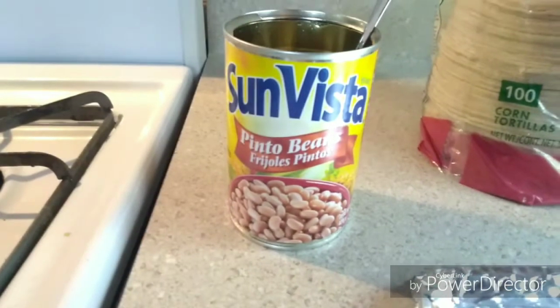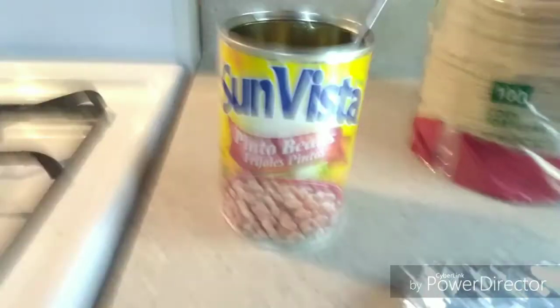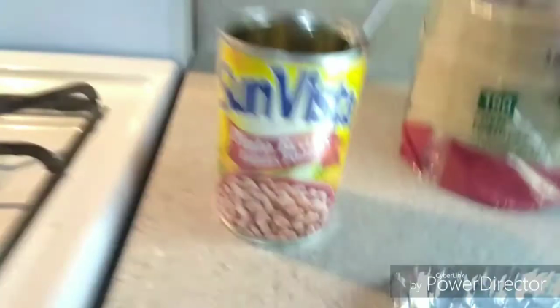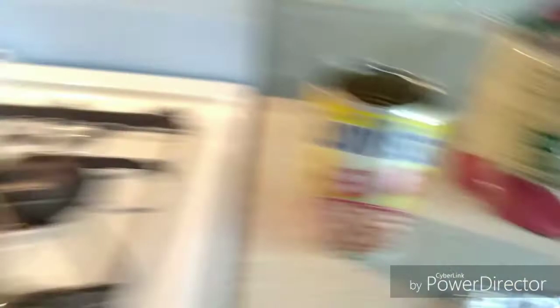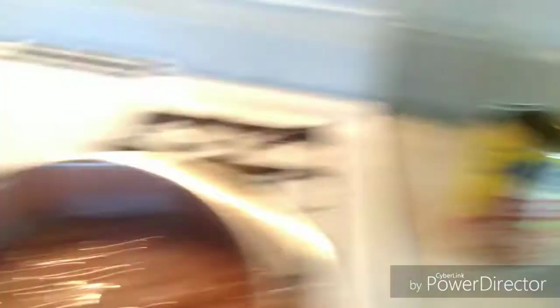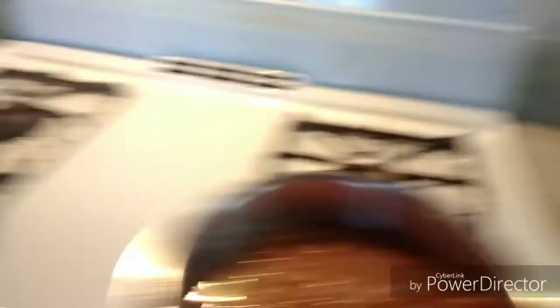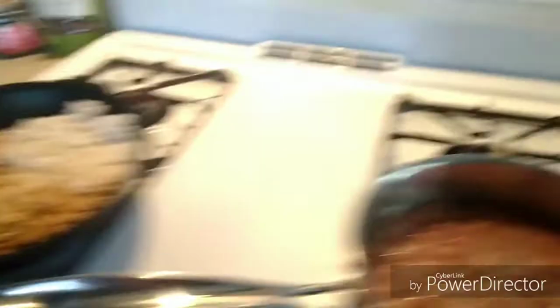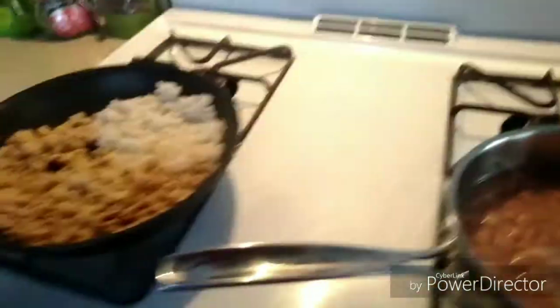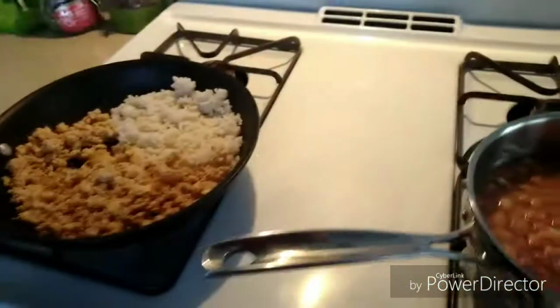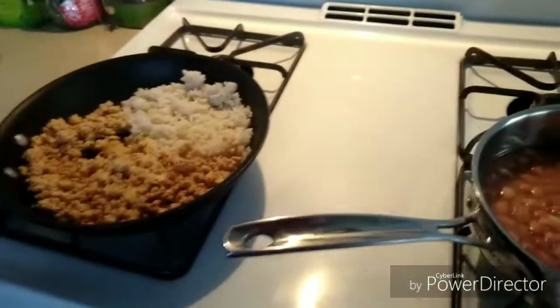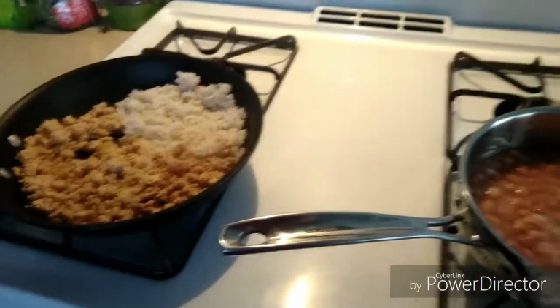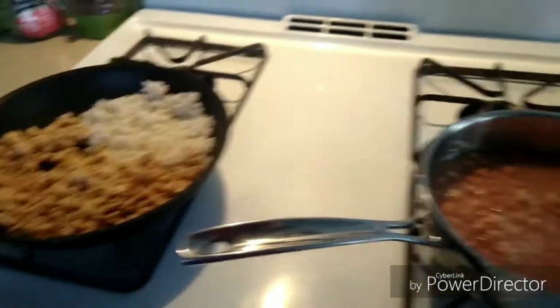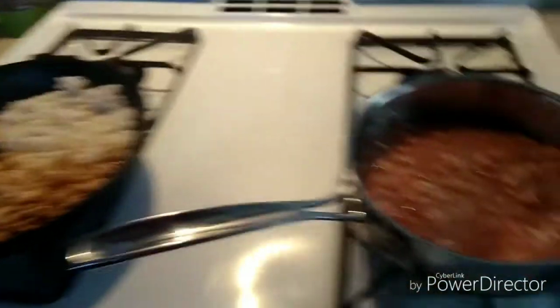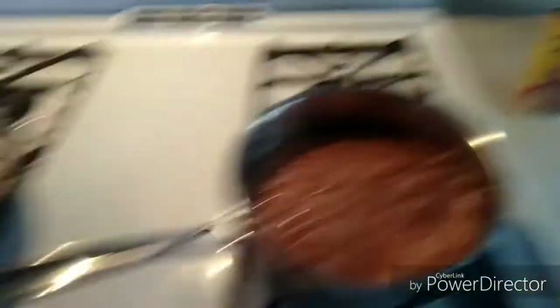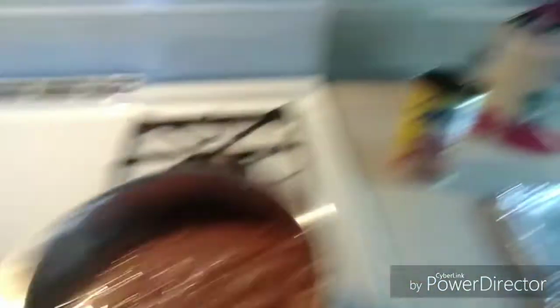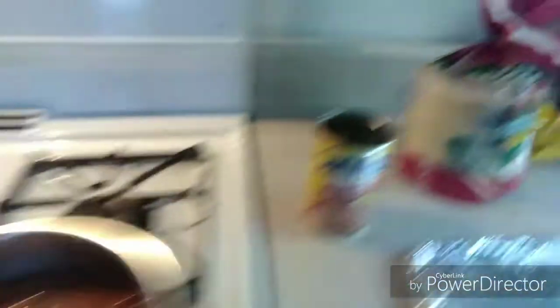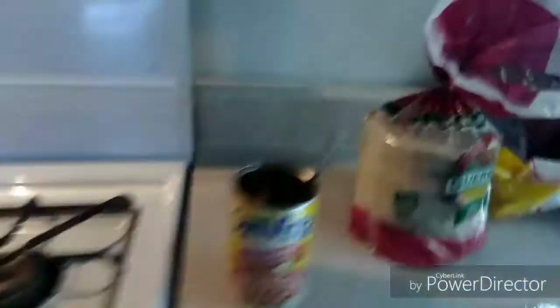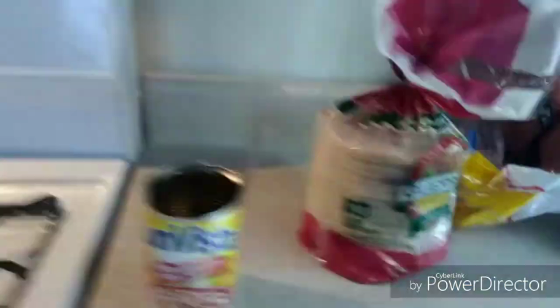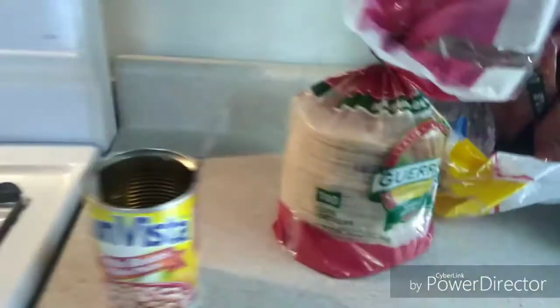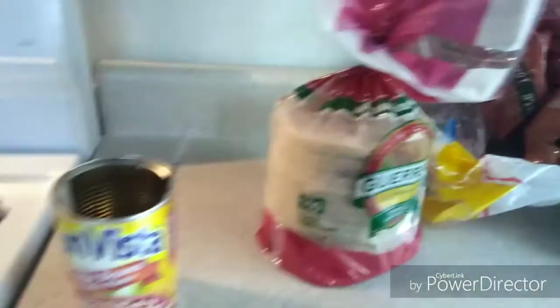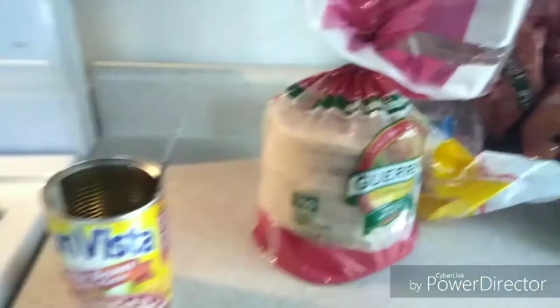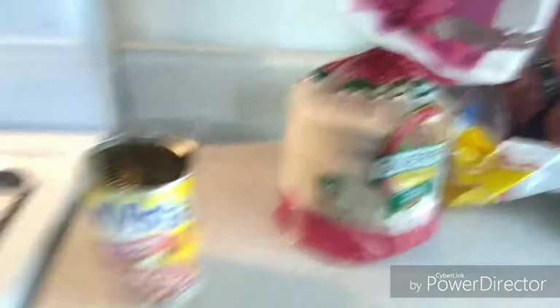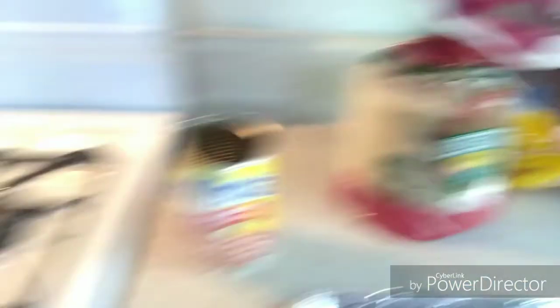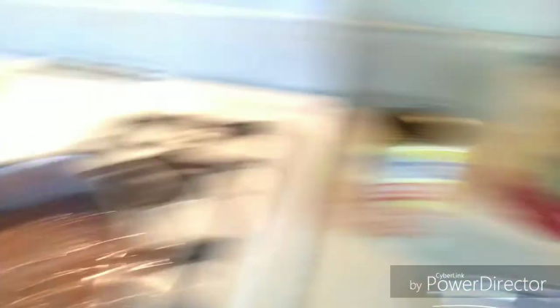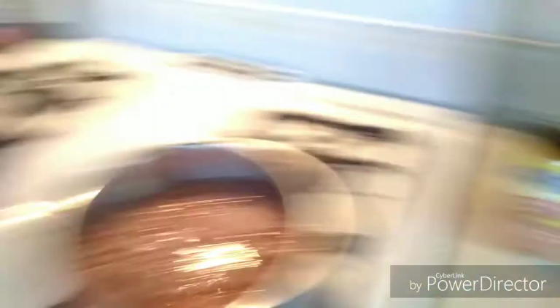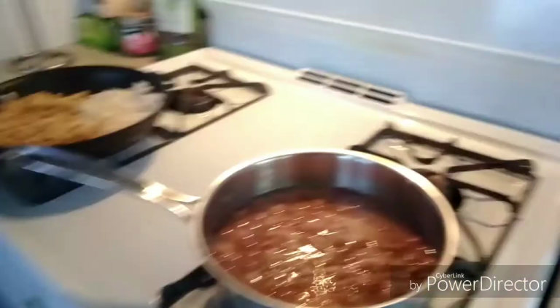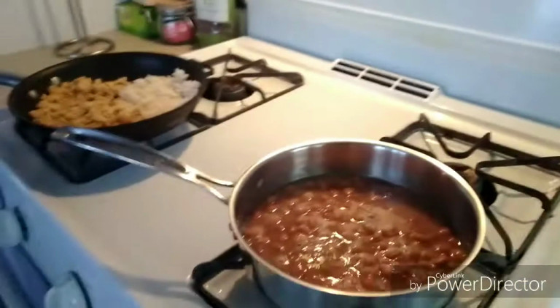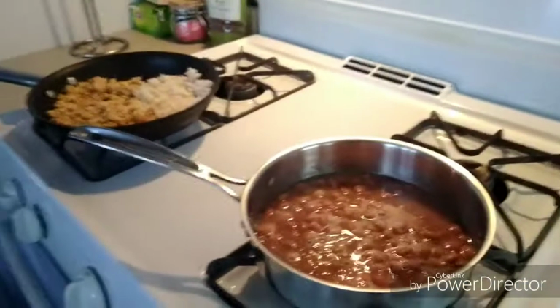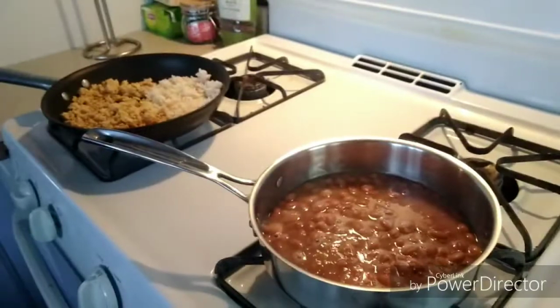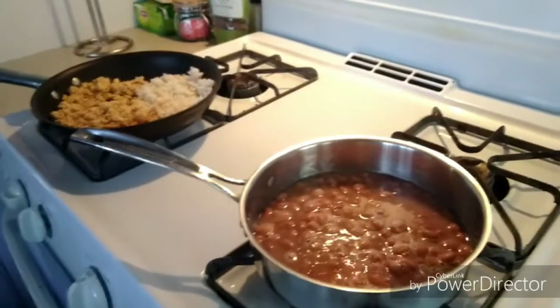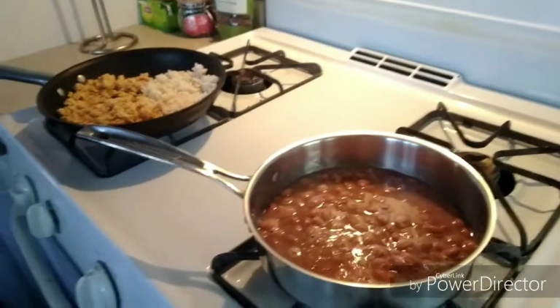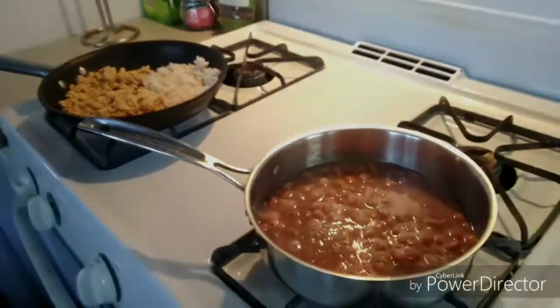Once those are heated up, we're going to roll them in some tortillas and then I'll show you after that.